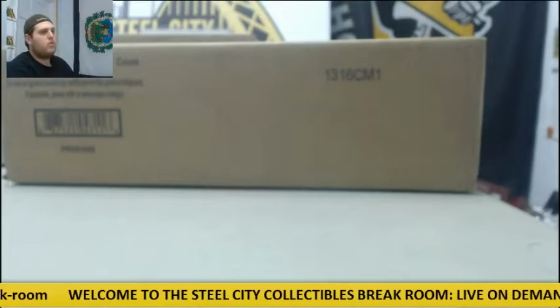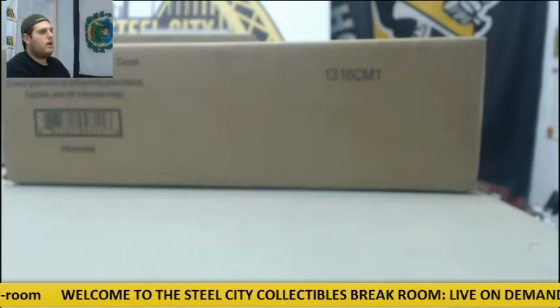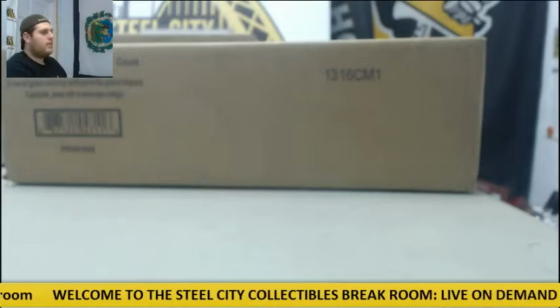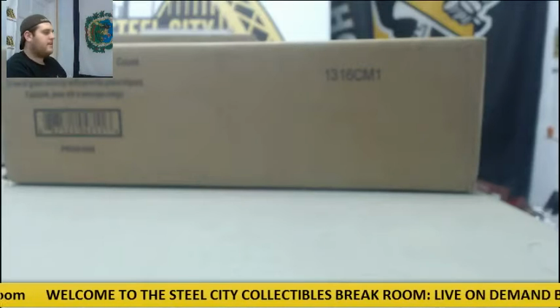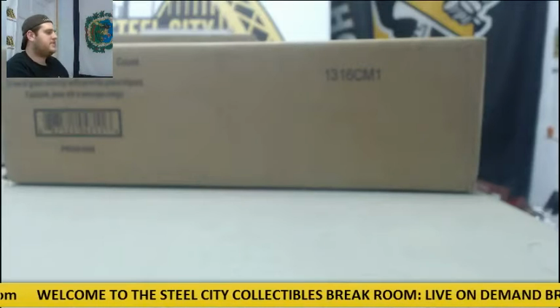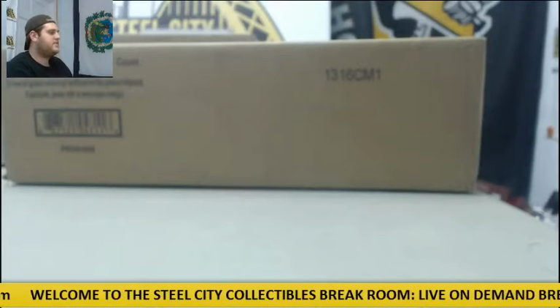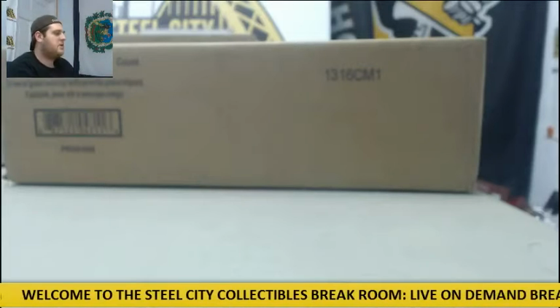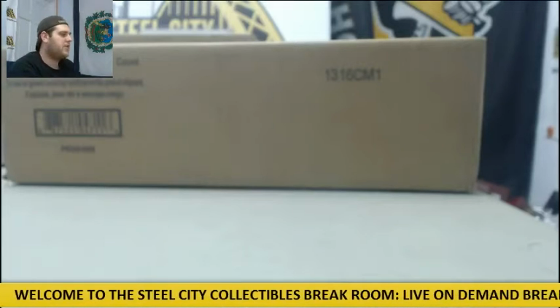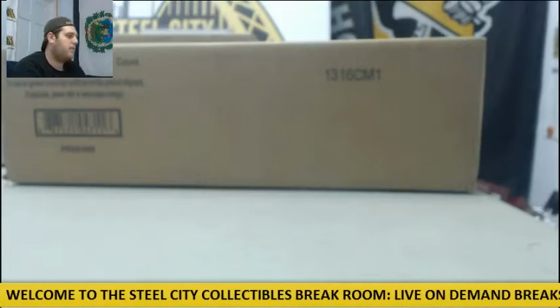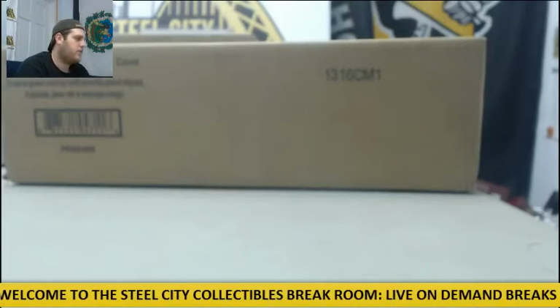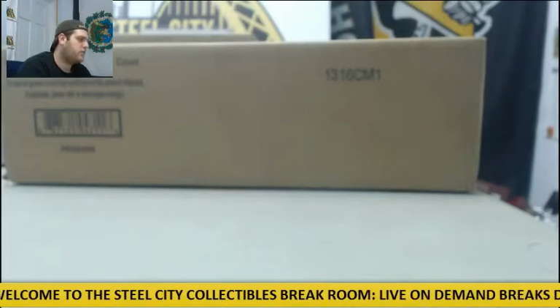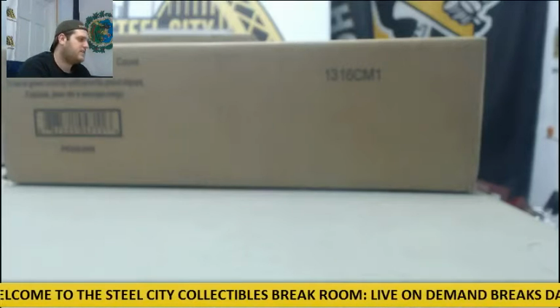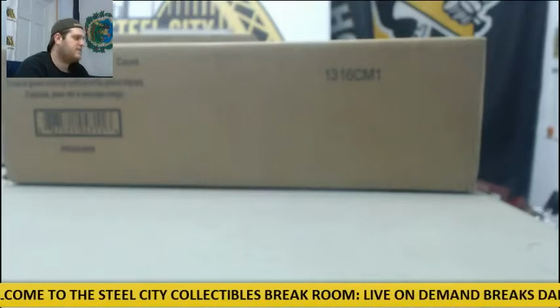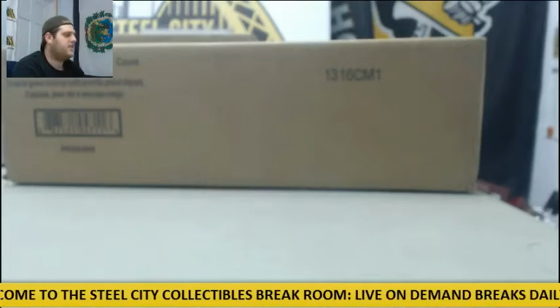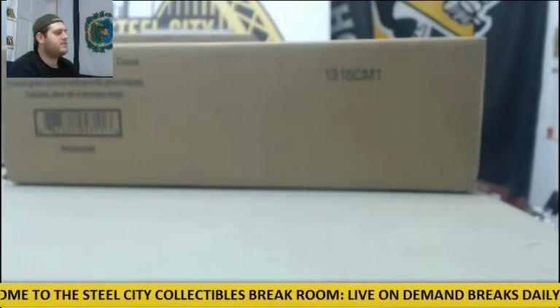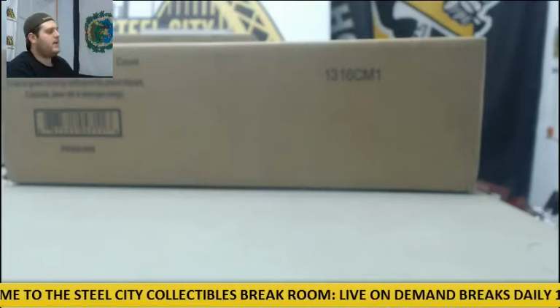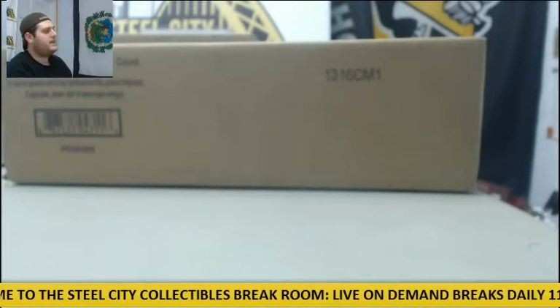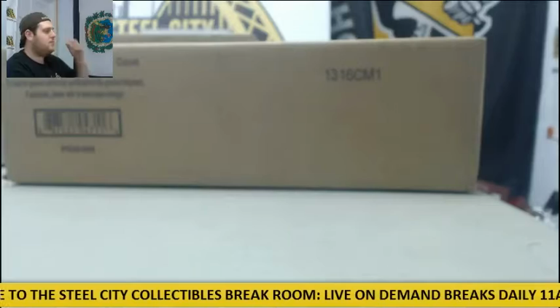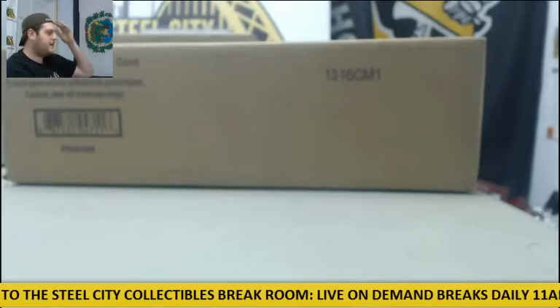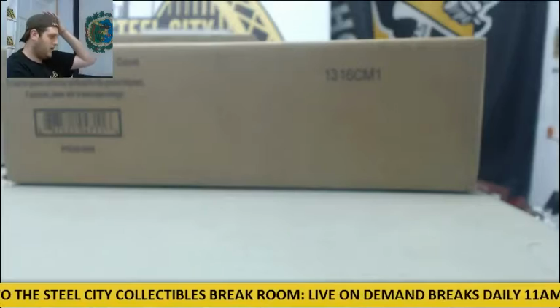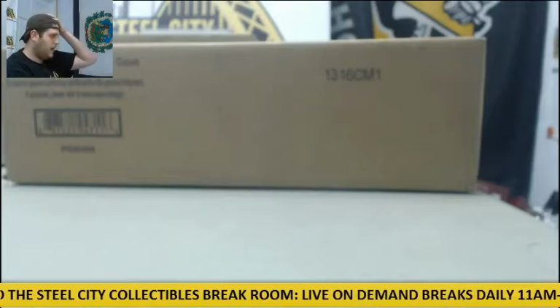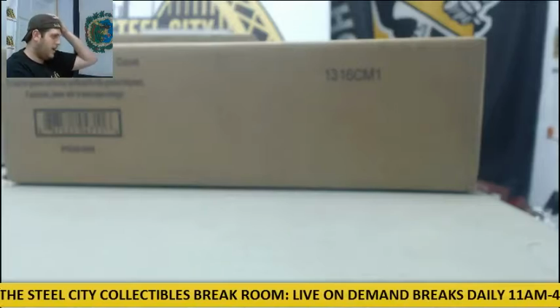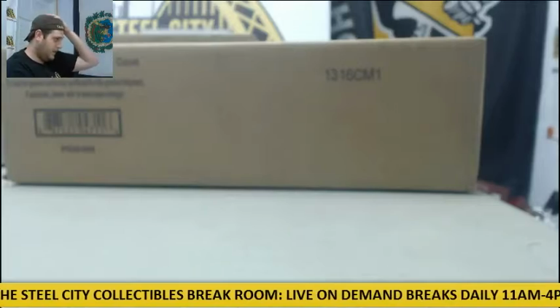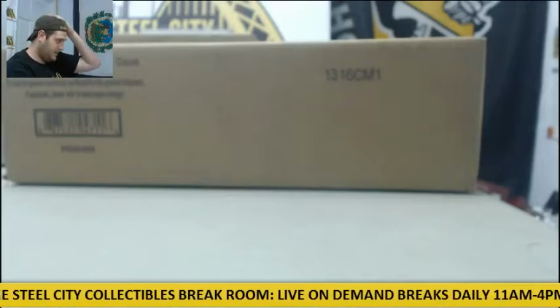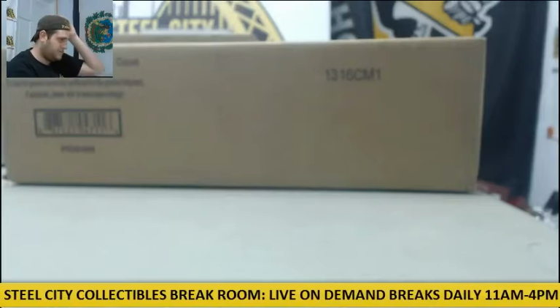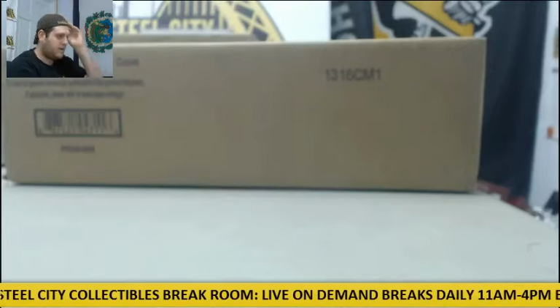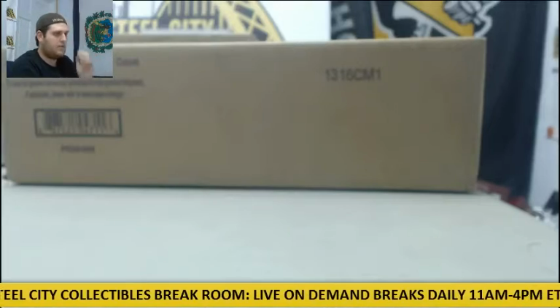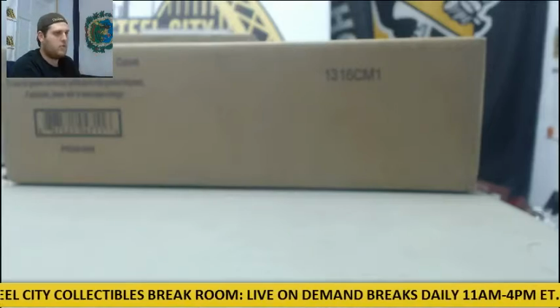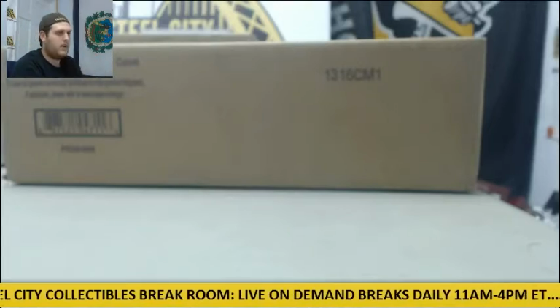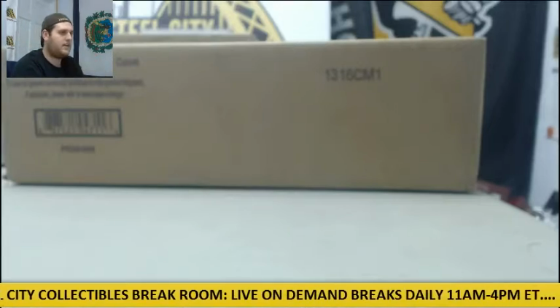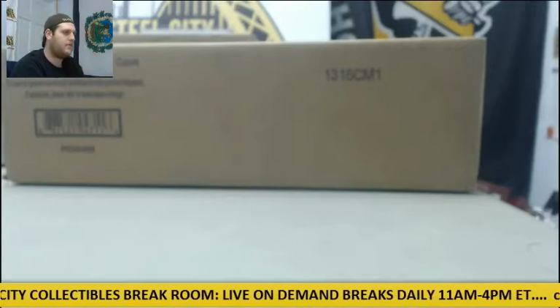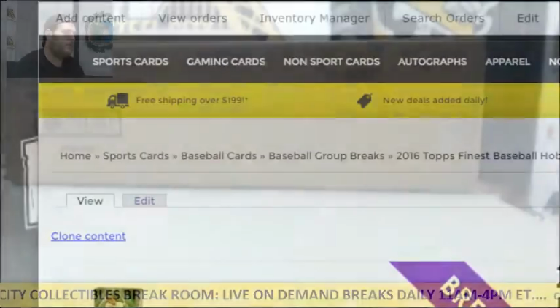Welcome back to the Studio City Breaker, where we're going to do our 2016 Topps Finest Baseball Hobby 8-Box Case Picker Team Group Break number two.